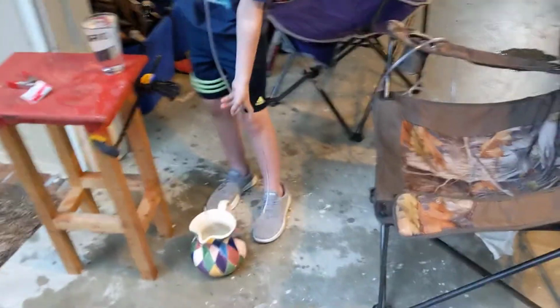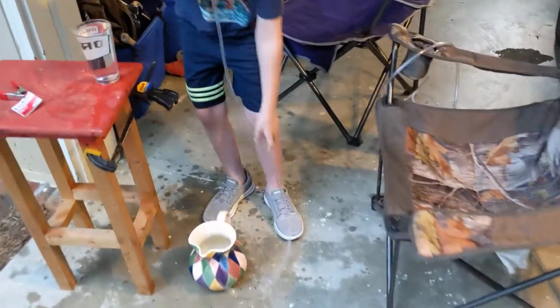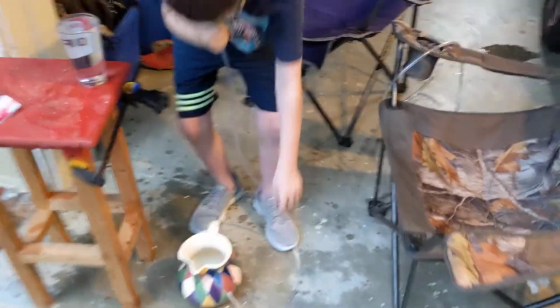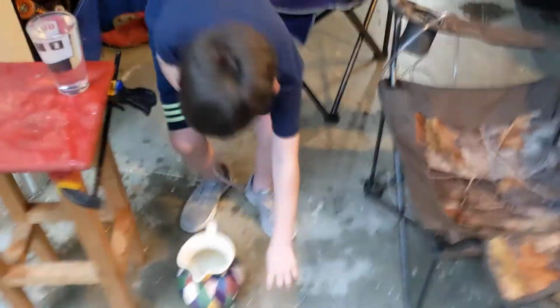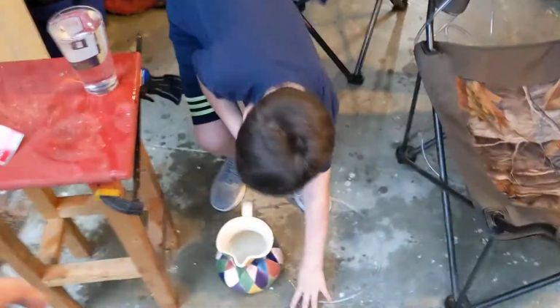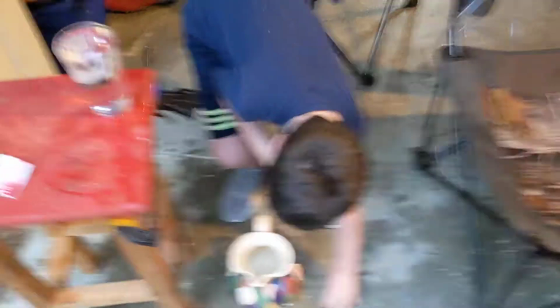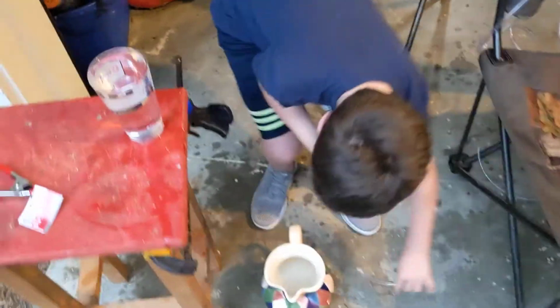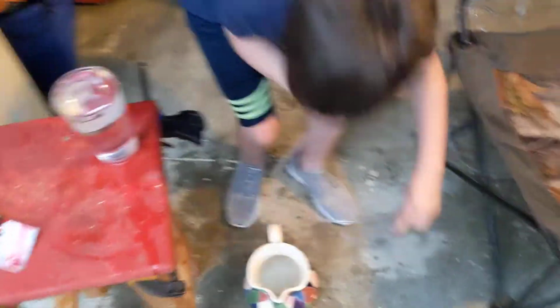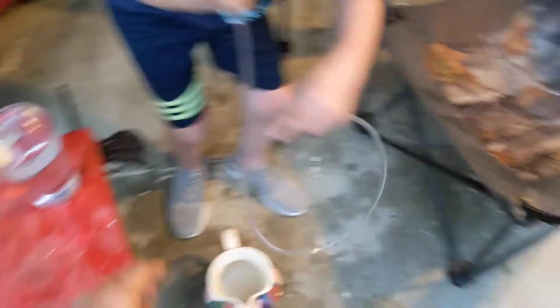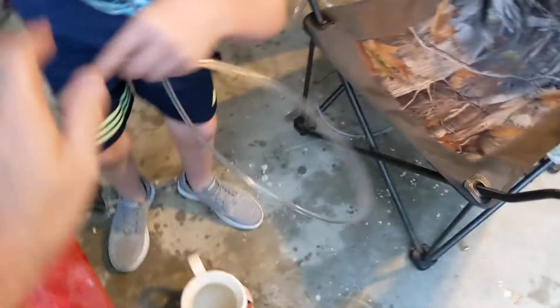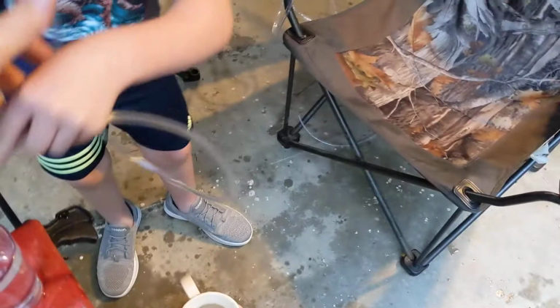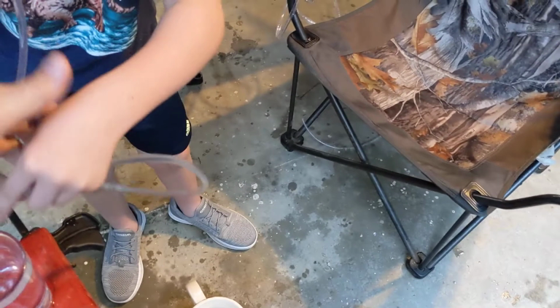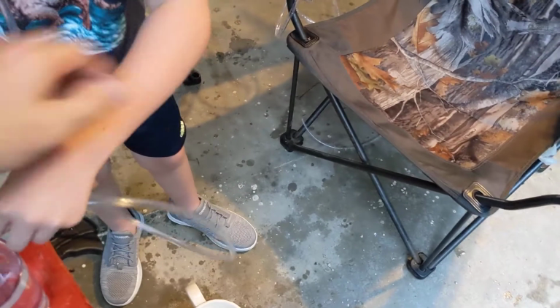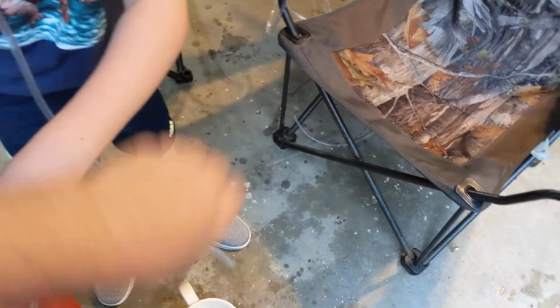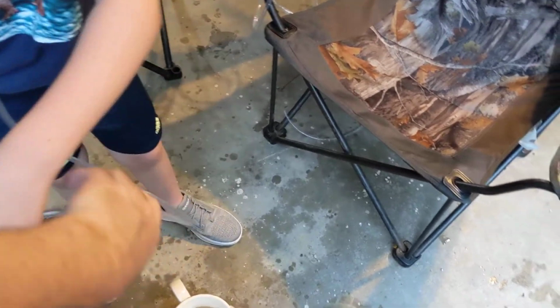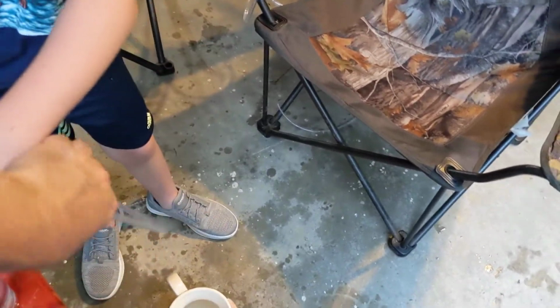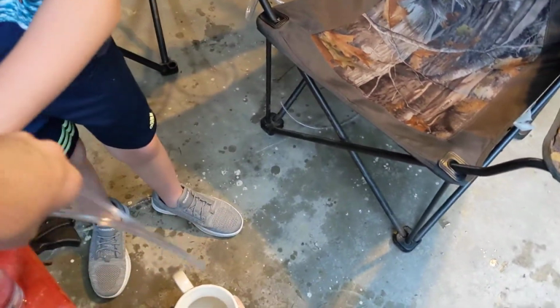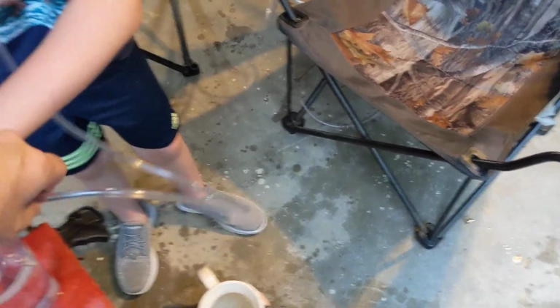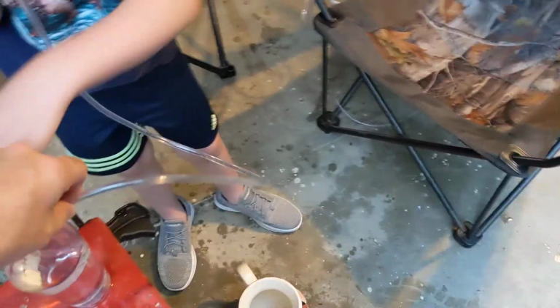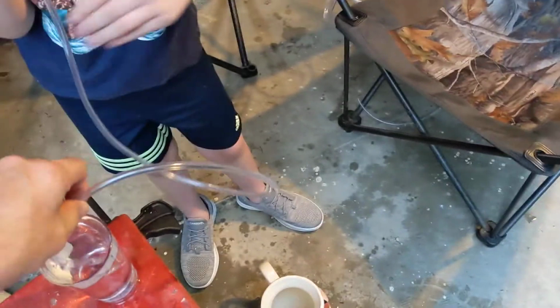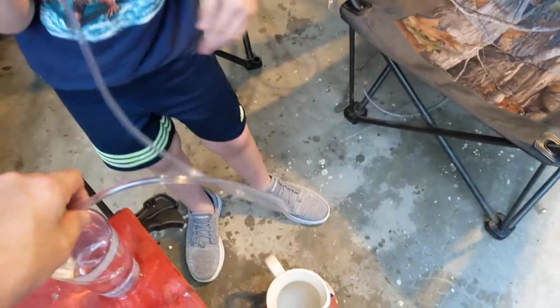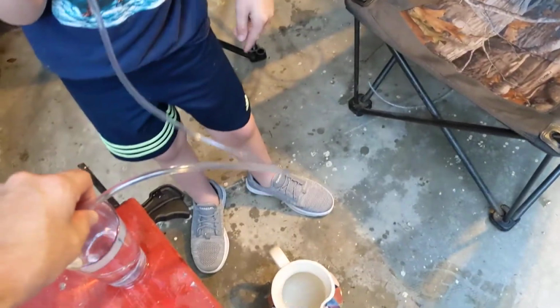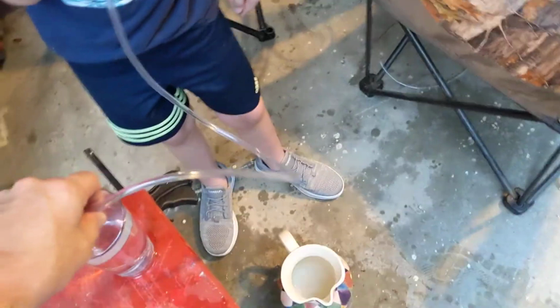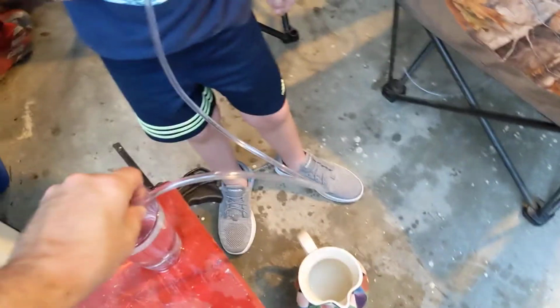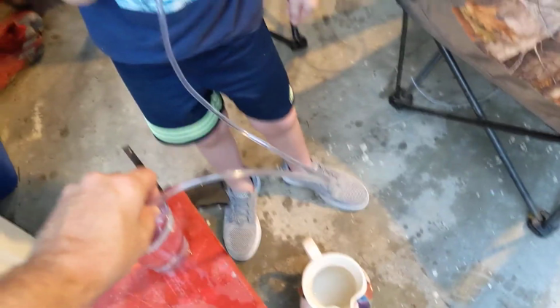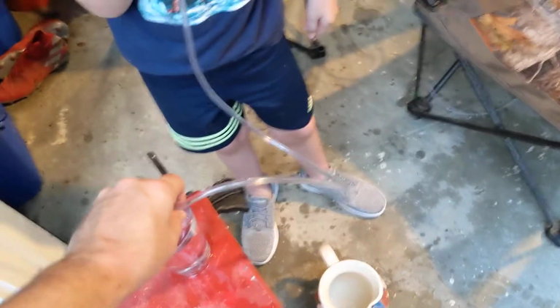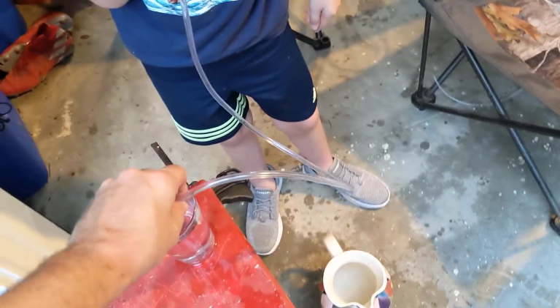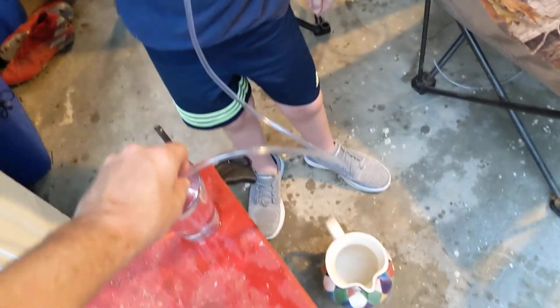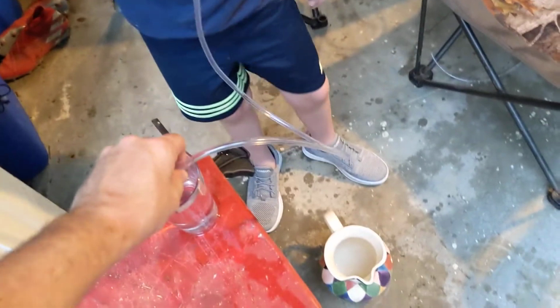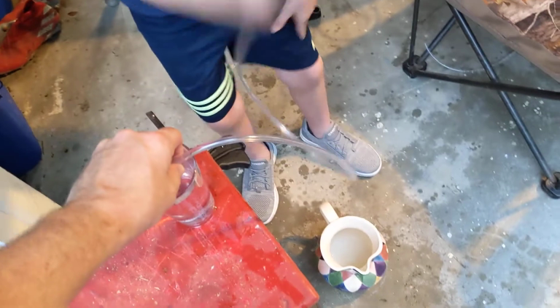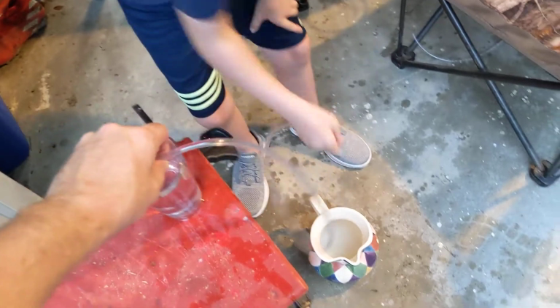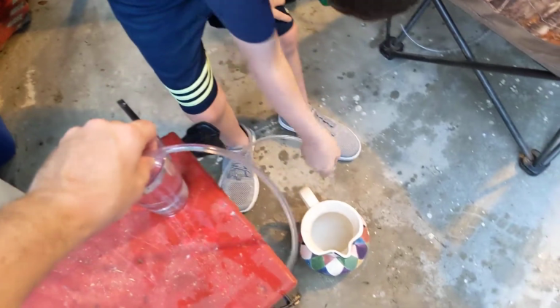You're going to have to hold it here. Do you want me to hold it? Let me hold that in the bottom of there. Okay, go.